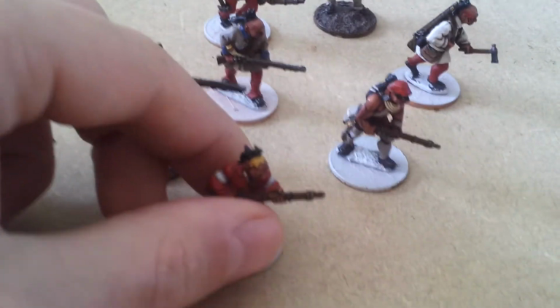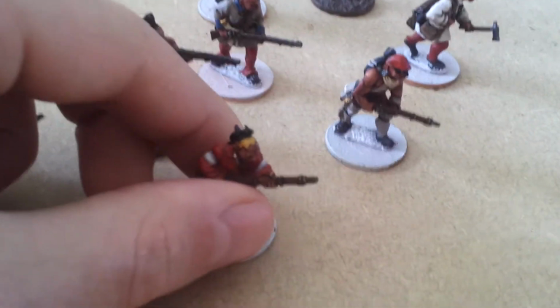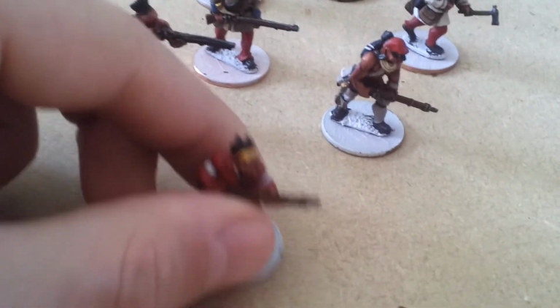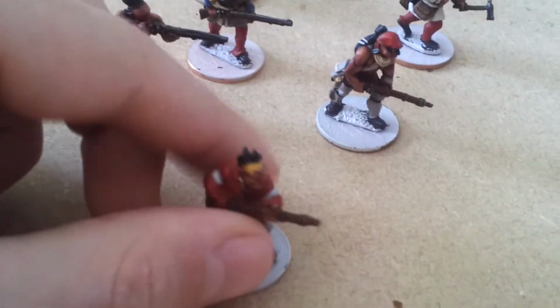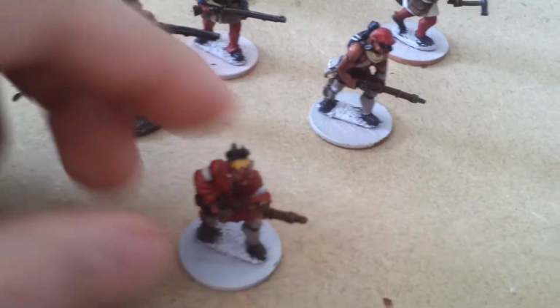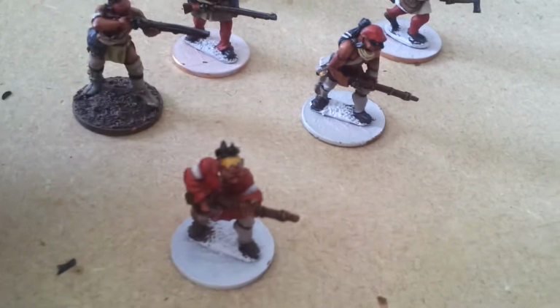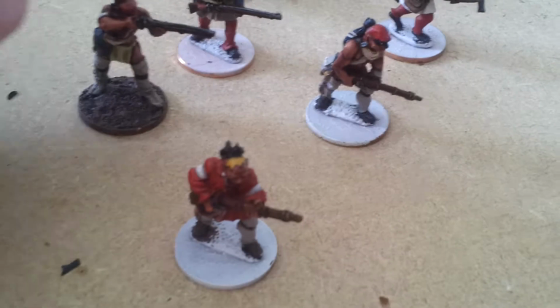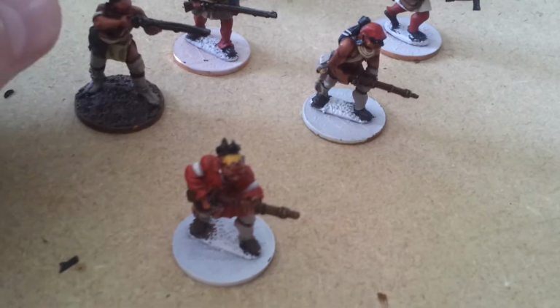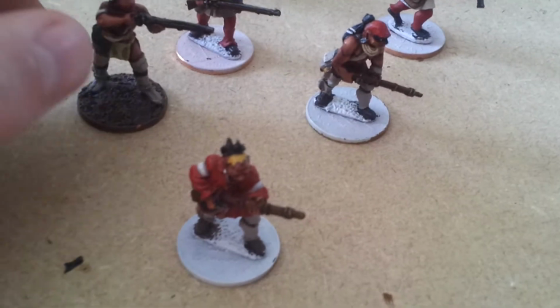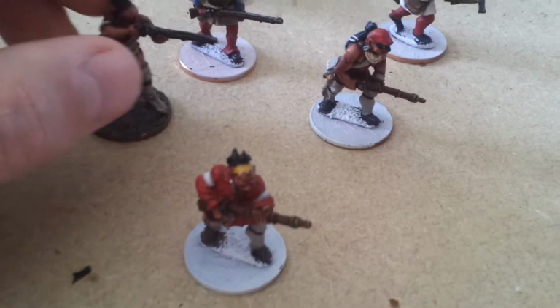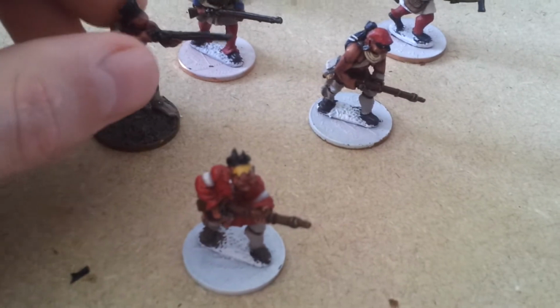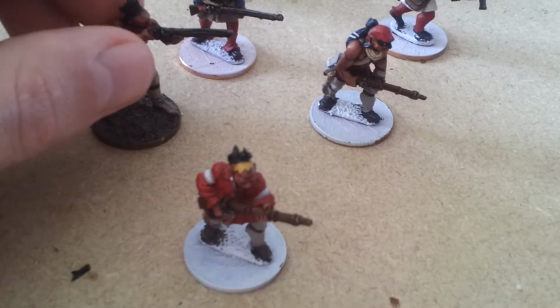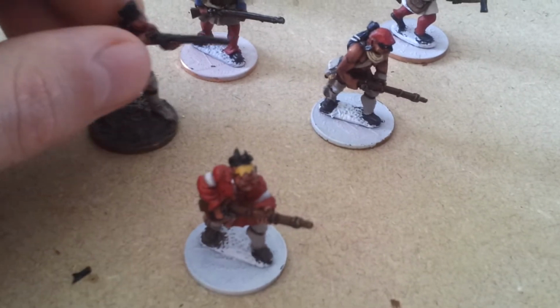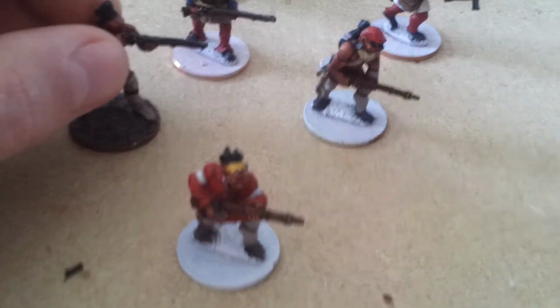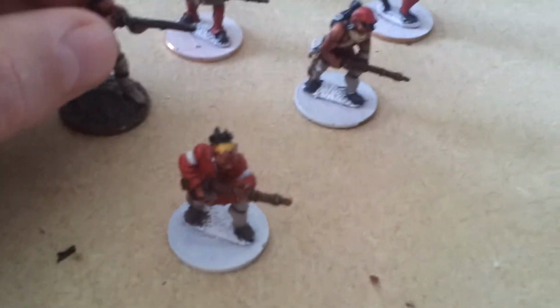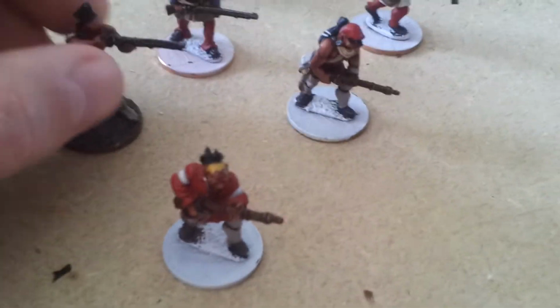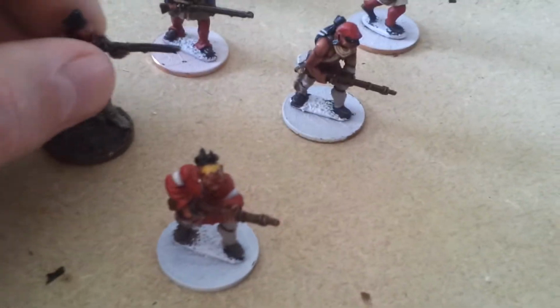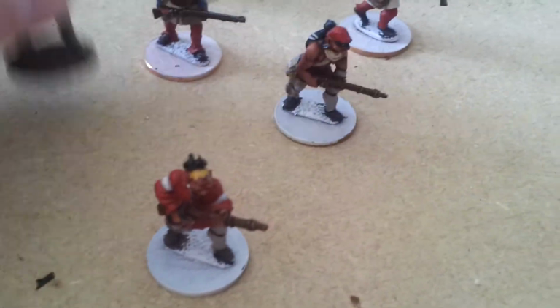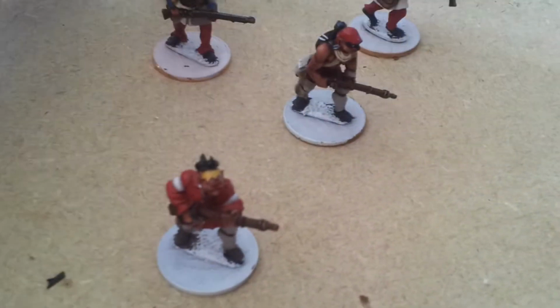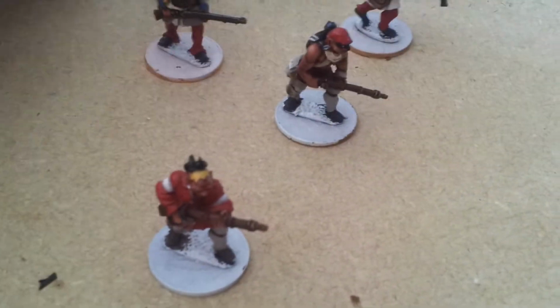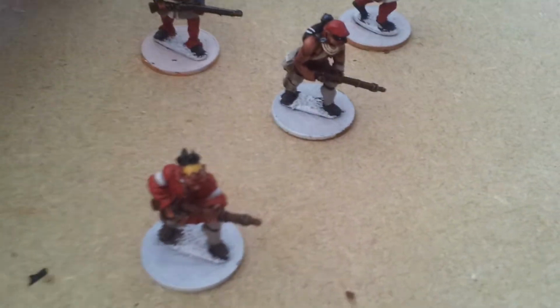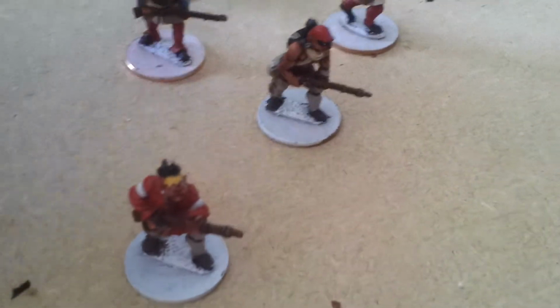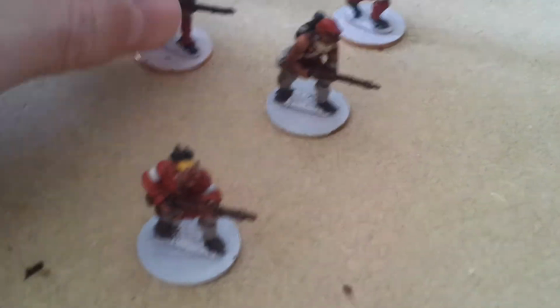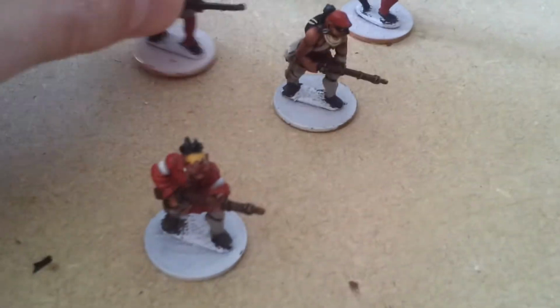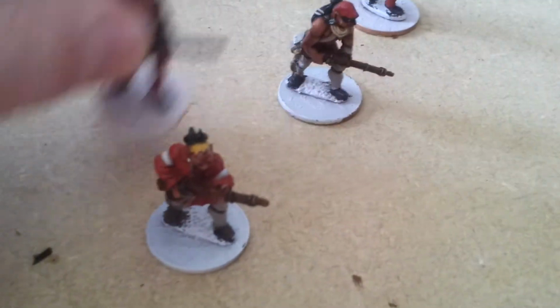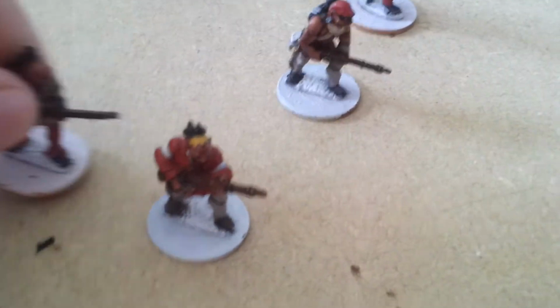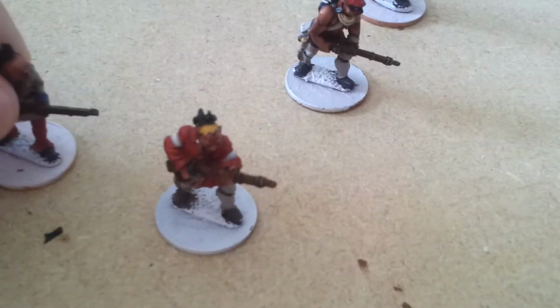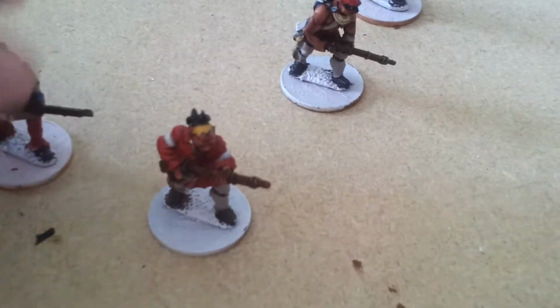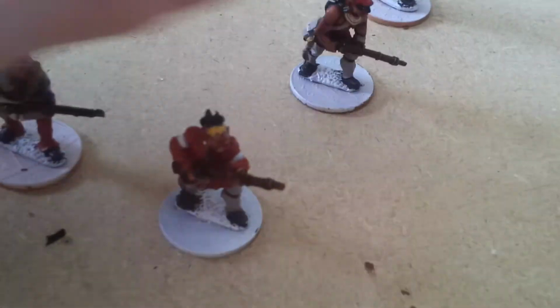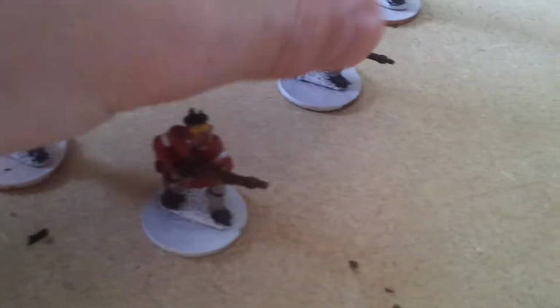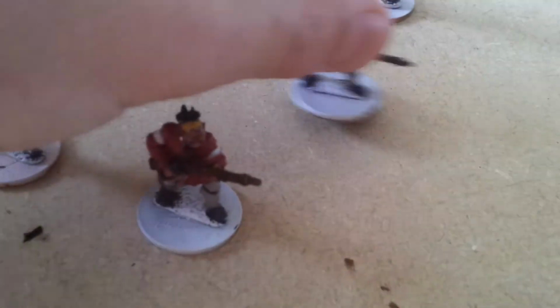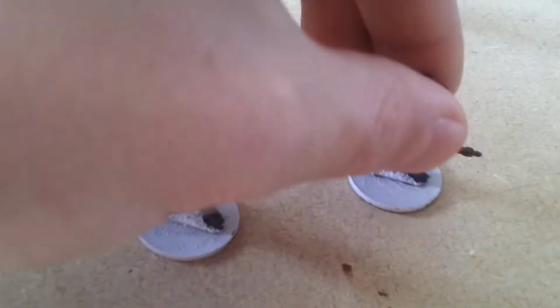We've got a mixture of Conquest and Perry miniatures here. I'll show you the Conquest ones first.